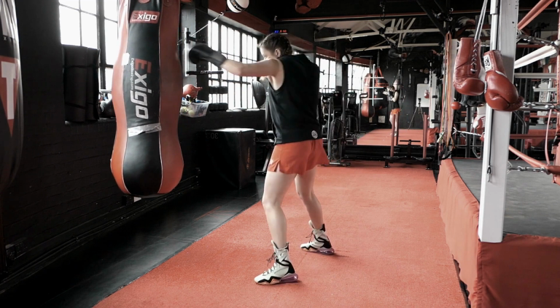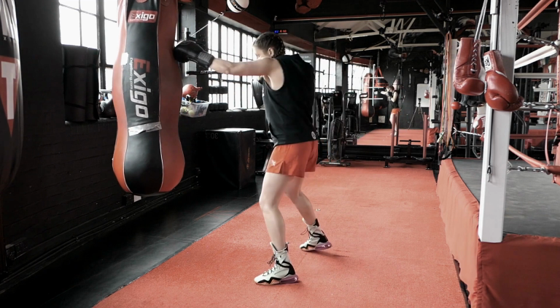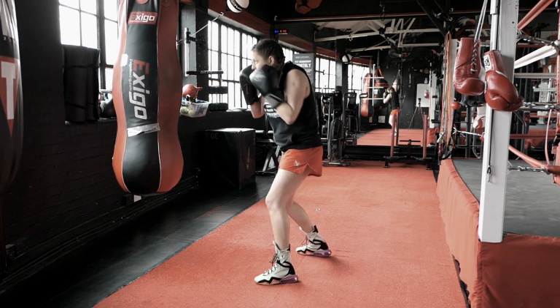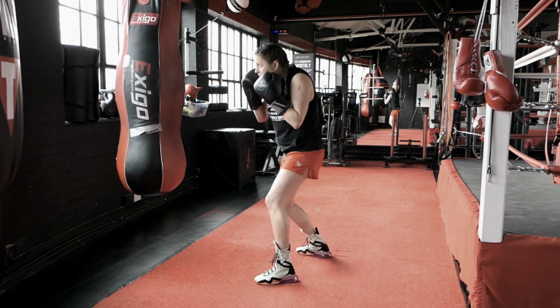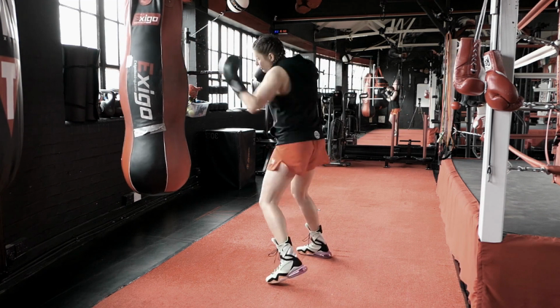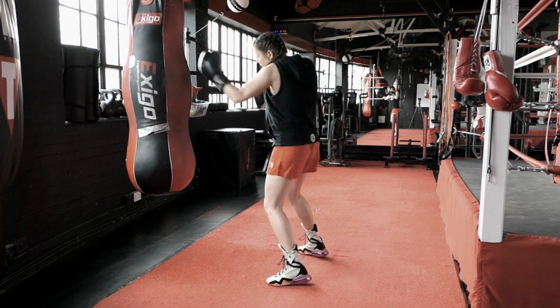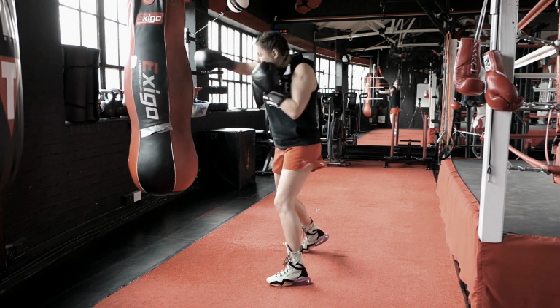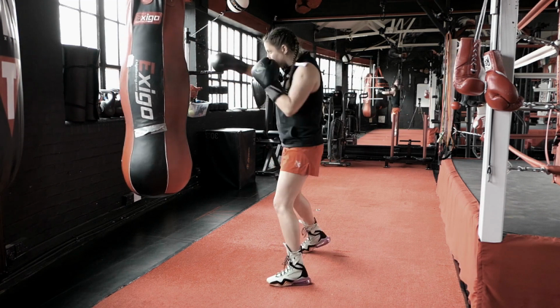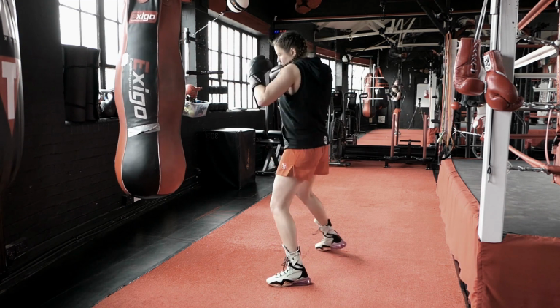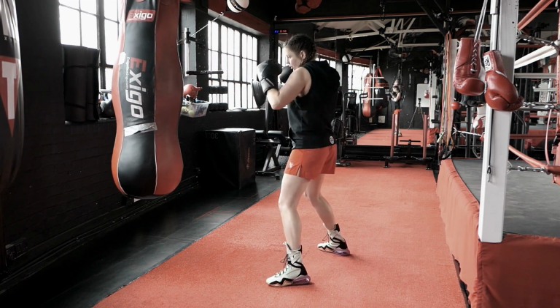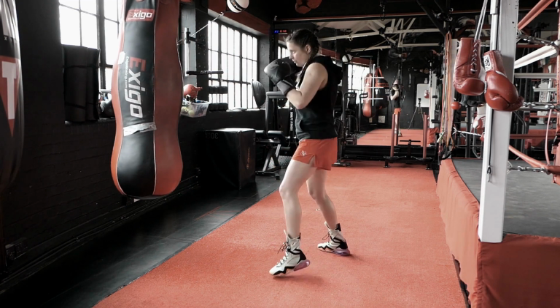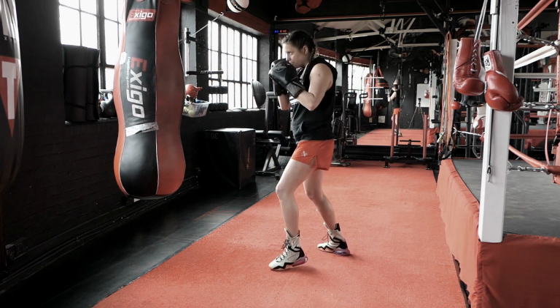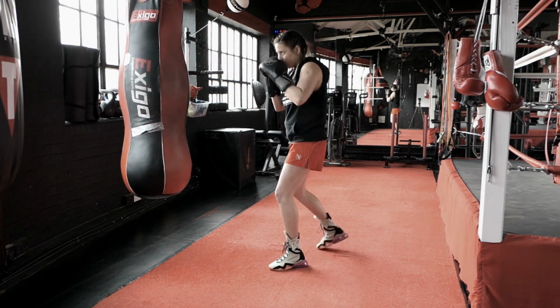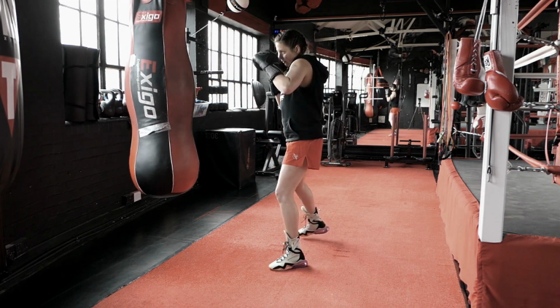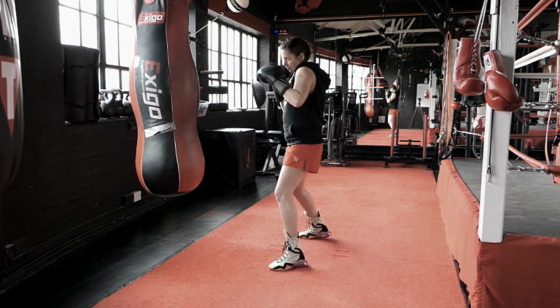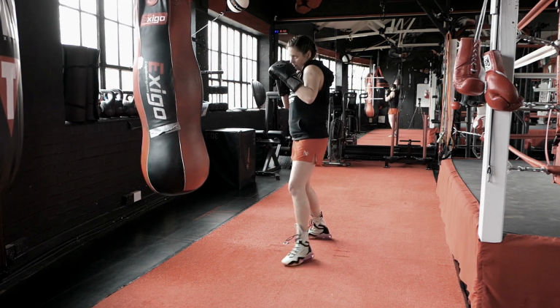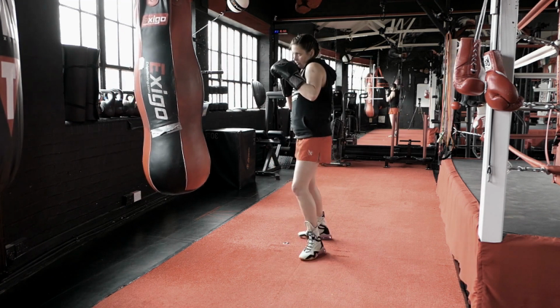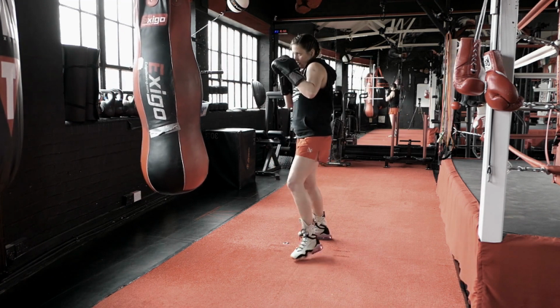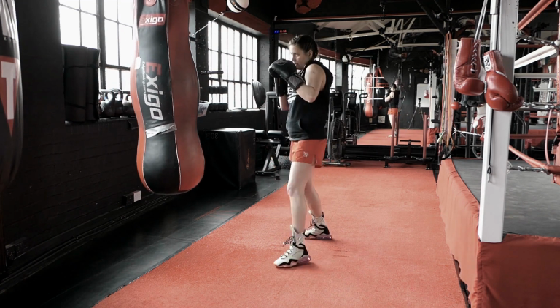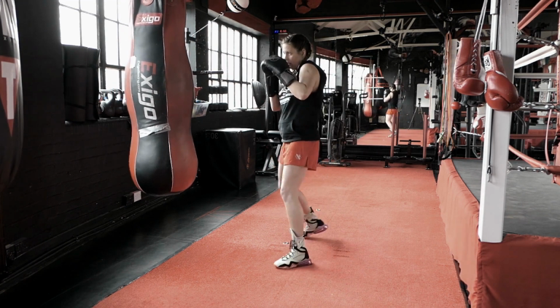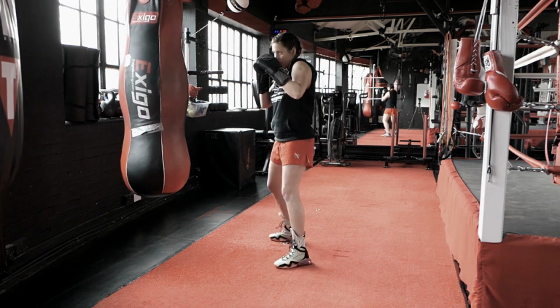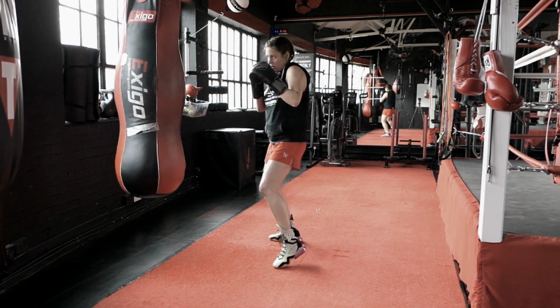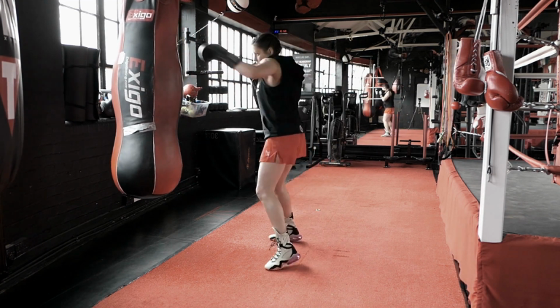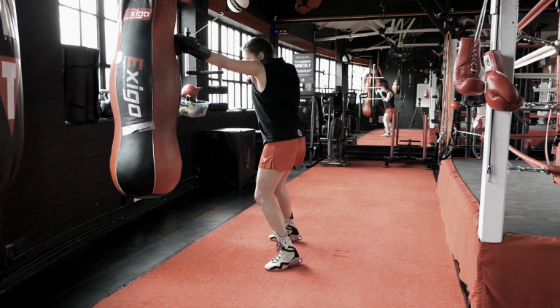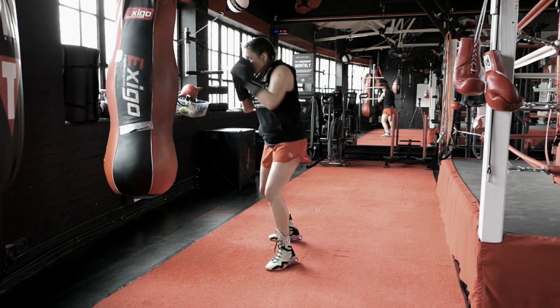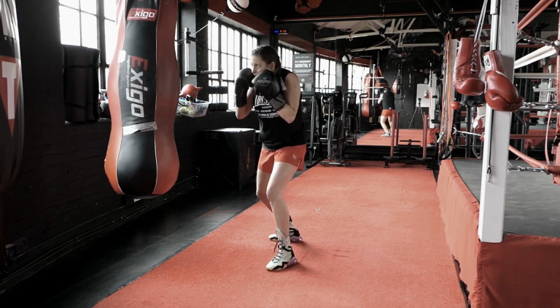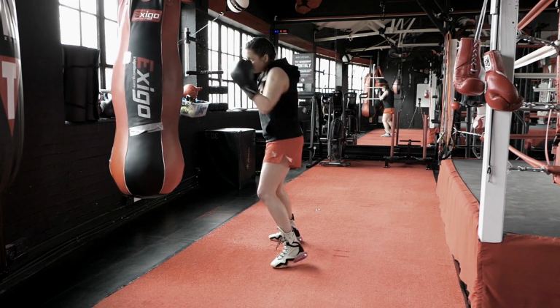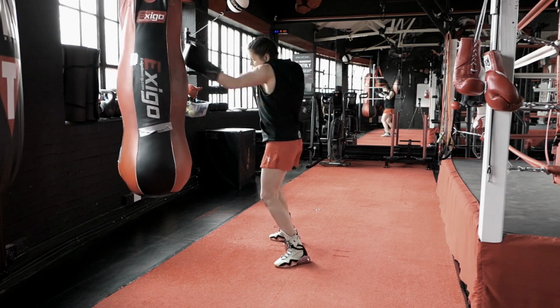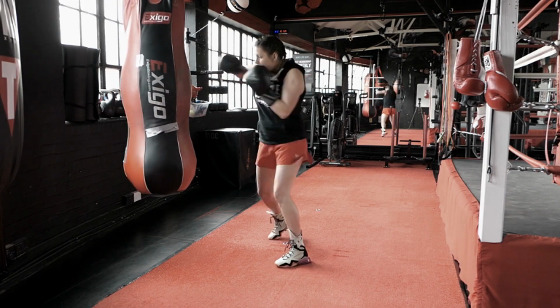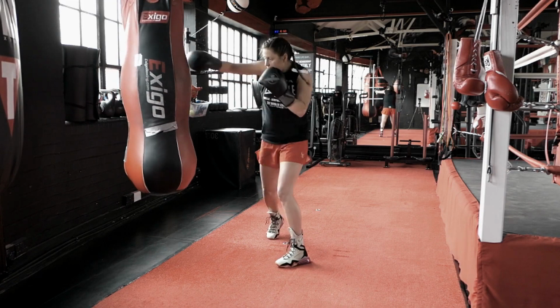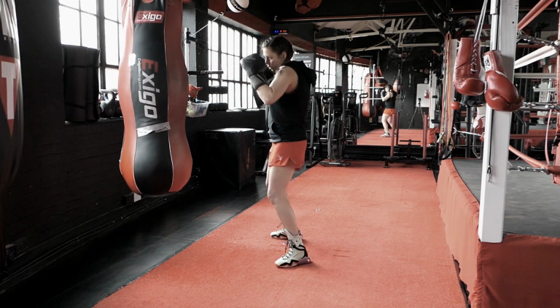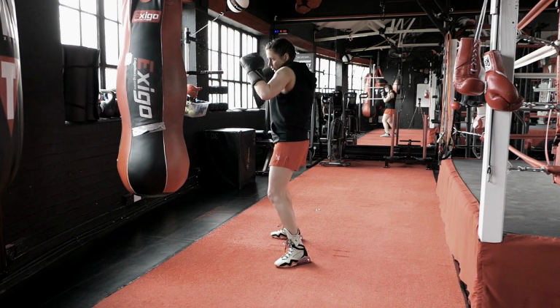Jab, slip, left uppercut. Jab, slip, left uppercut.